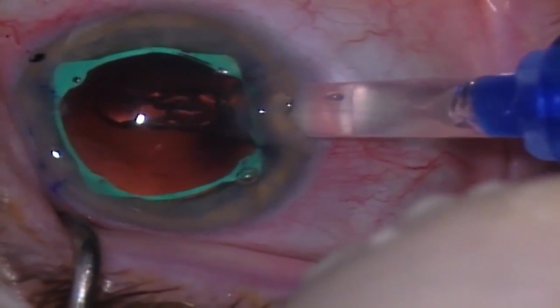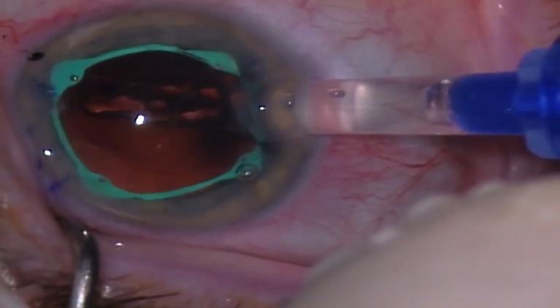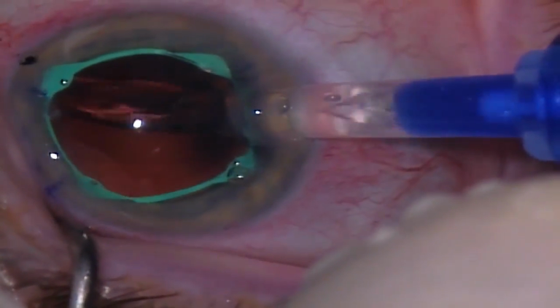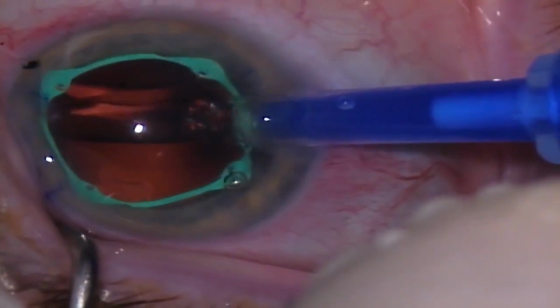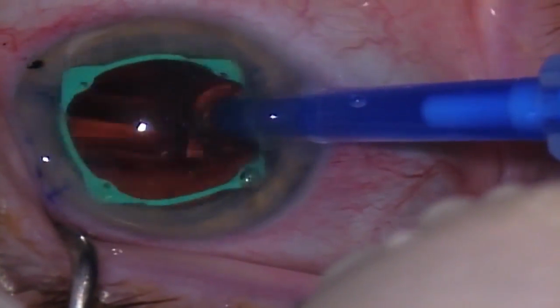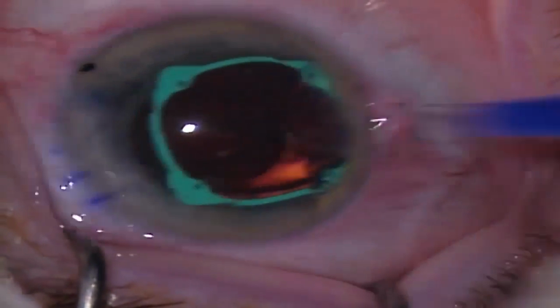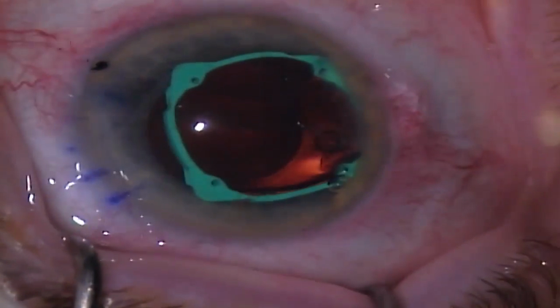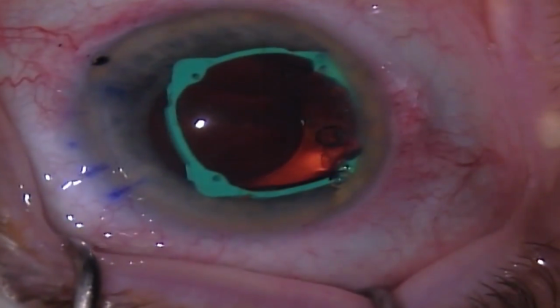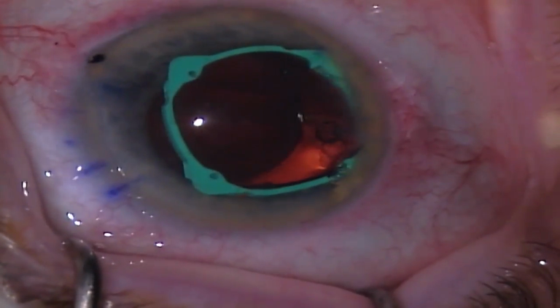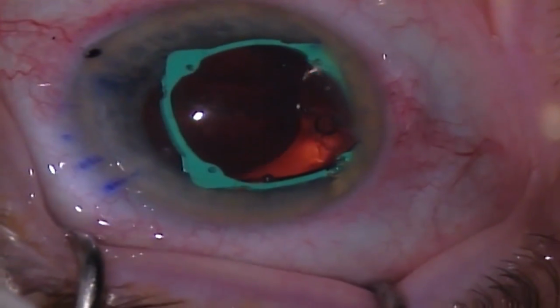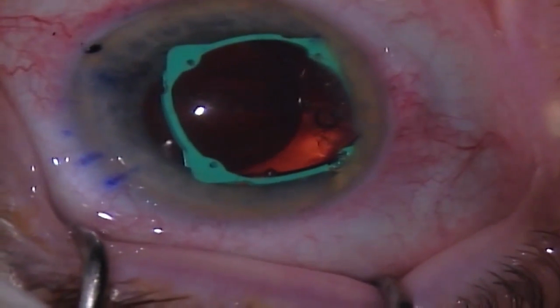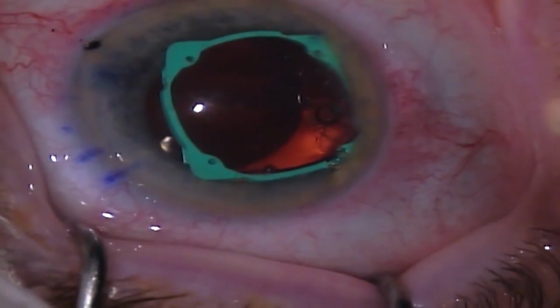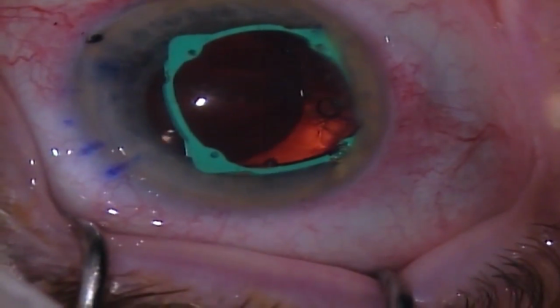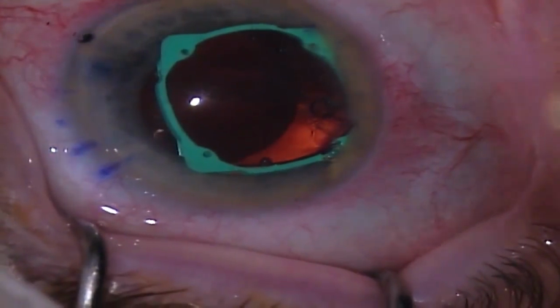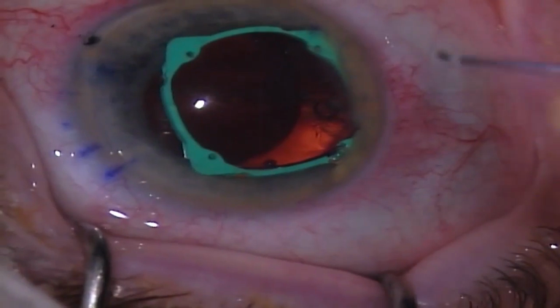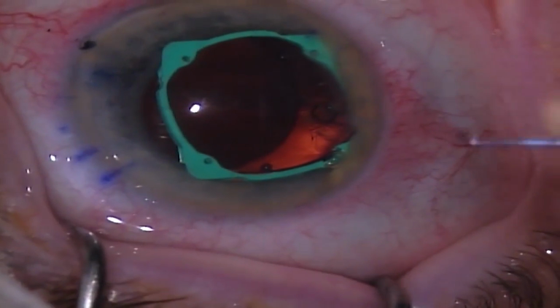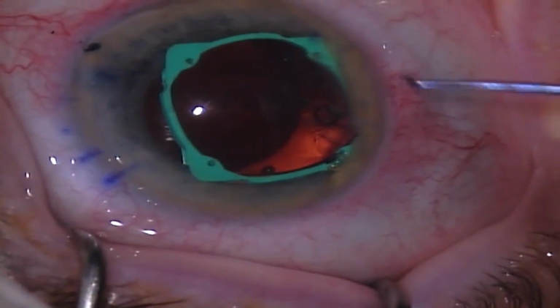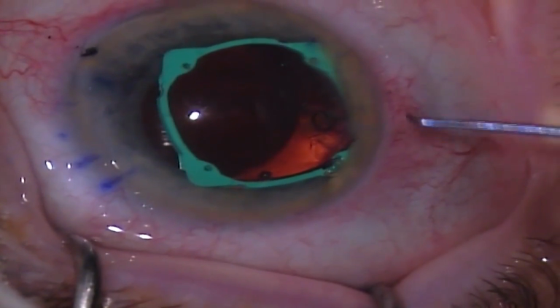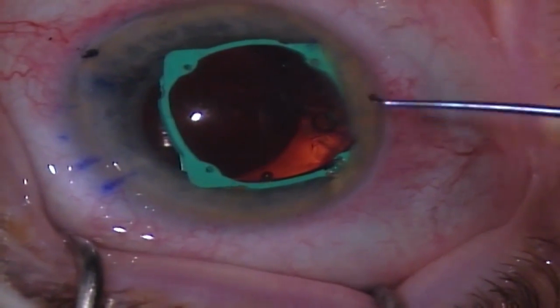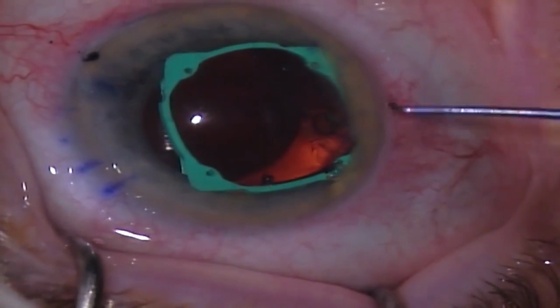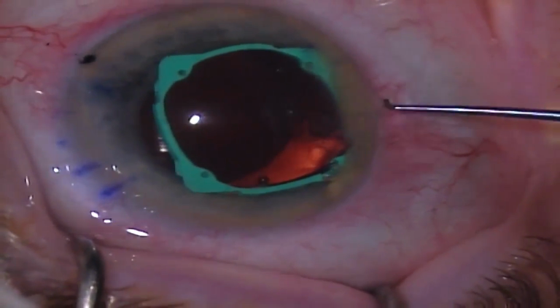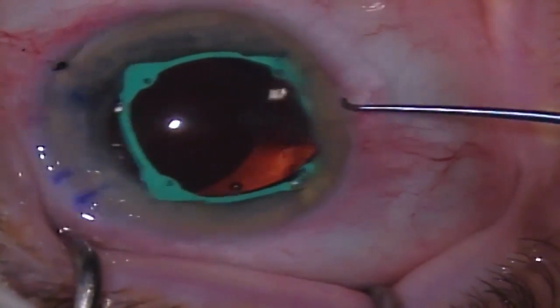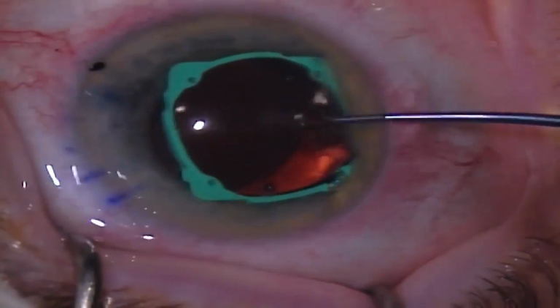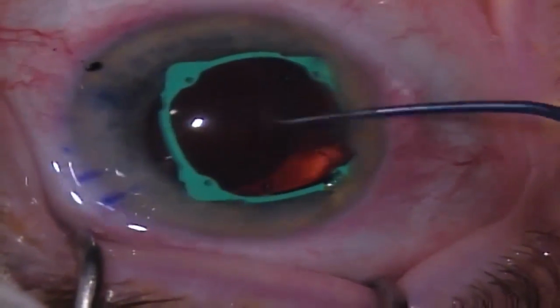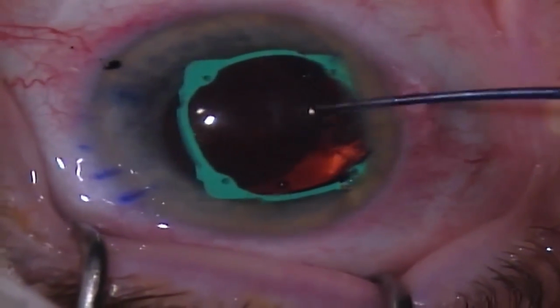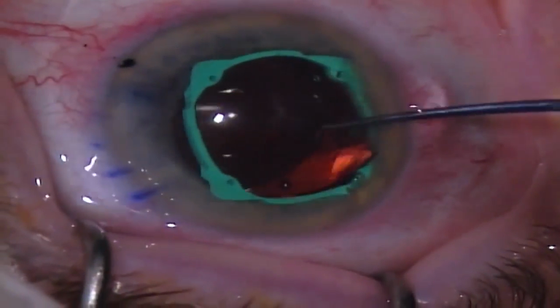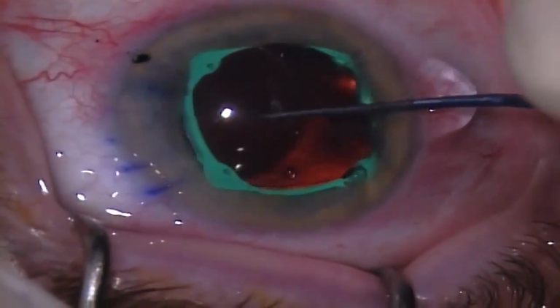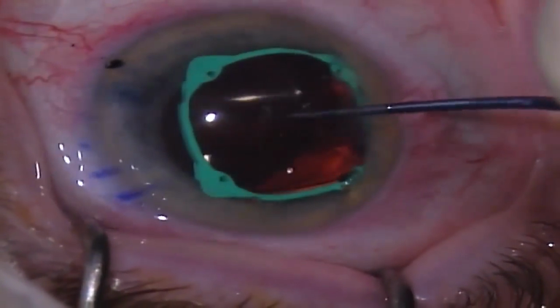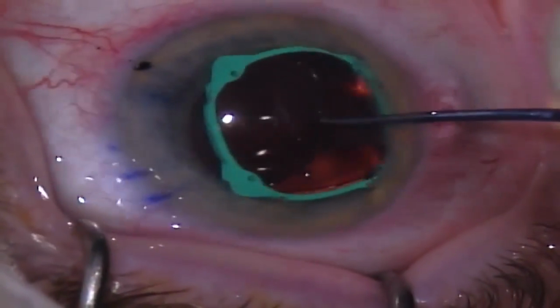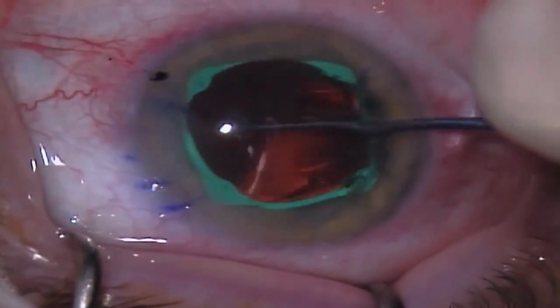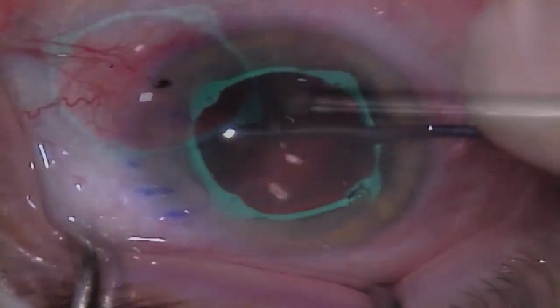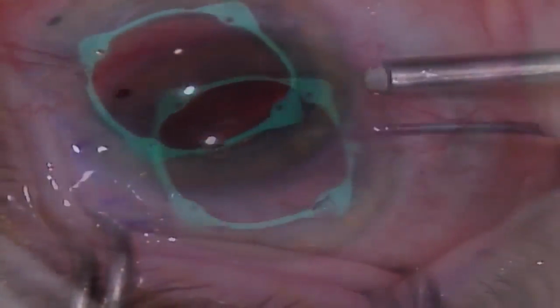In this case, this is a Star NanoFlex intraocular lens. Once again, the low profile of the eye ring does not interfere with lens placement.